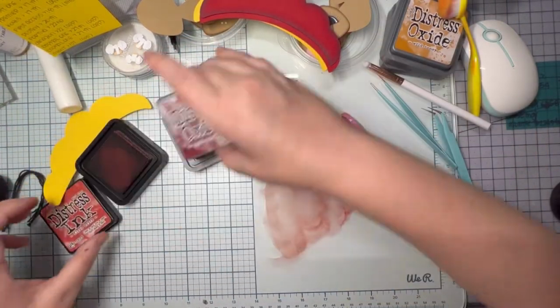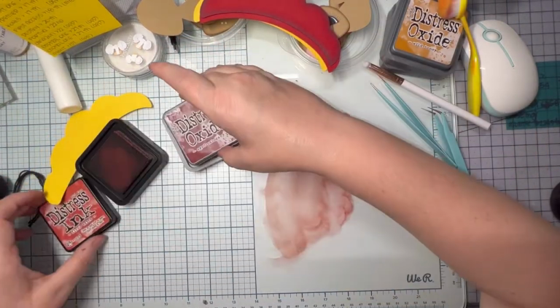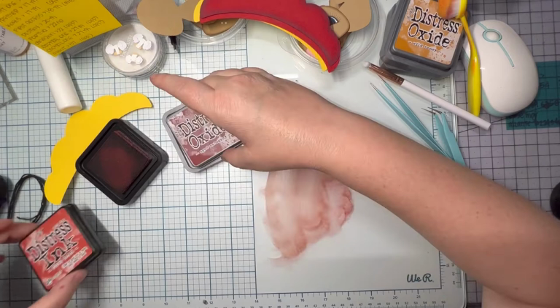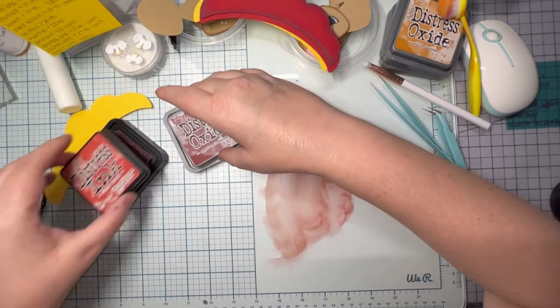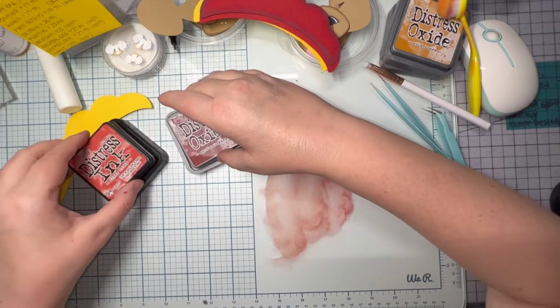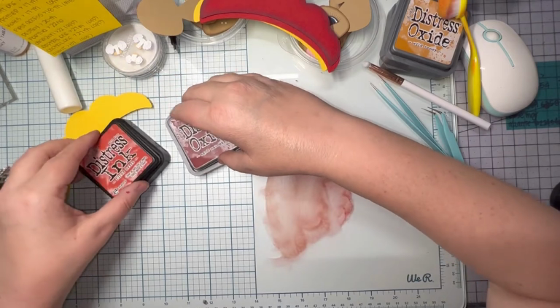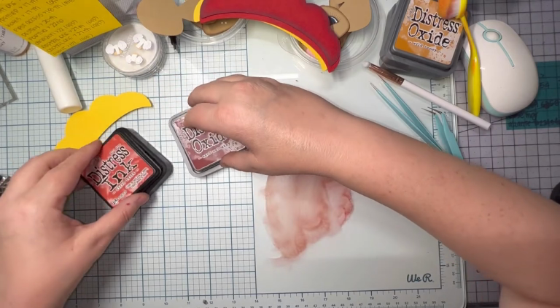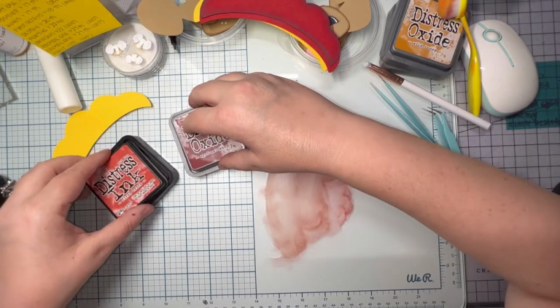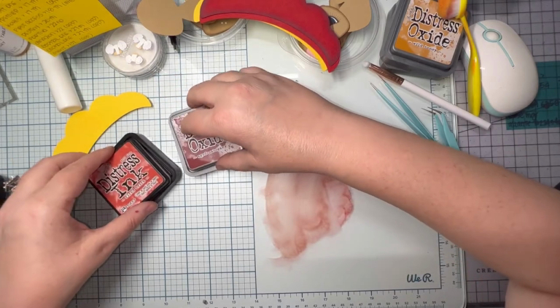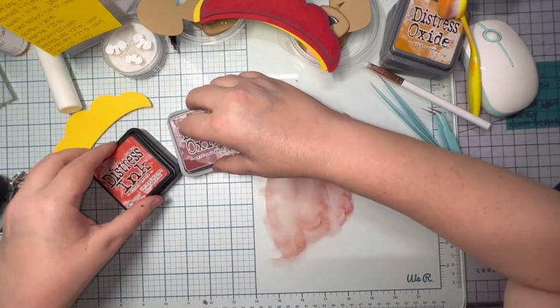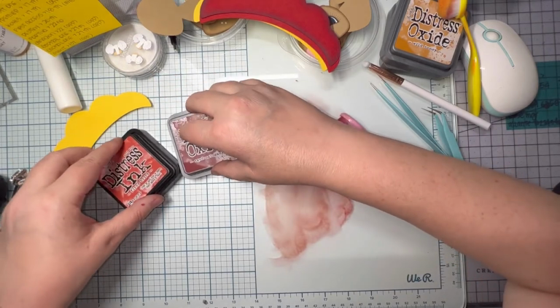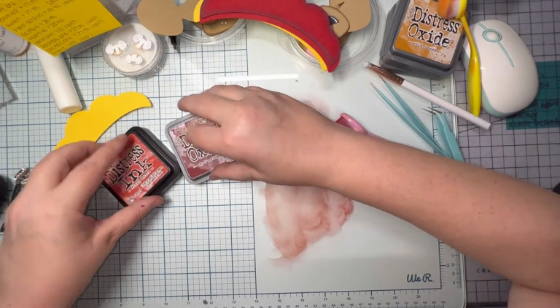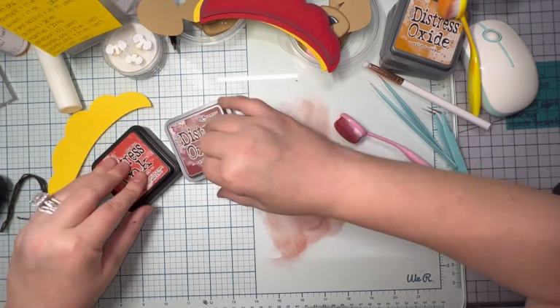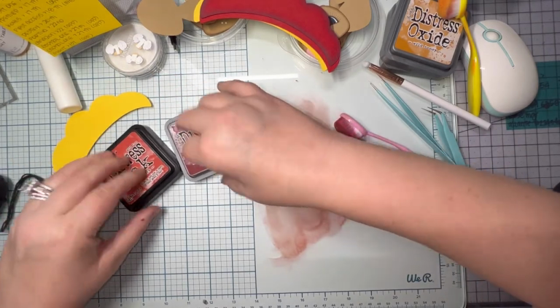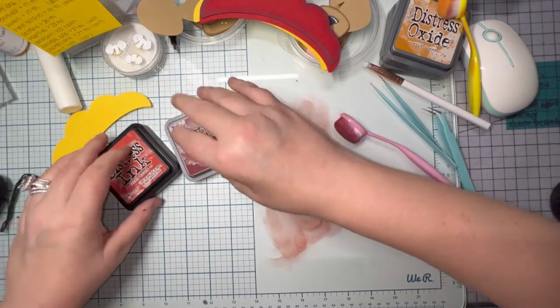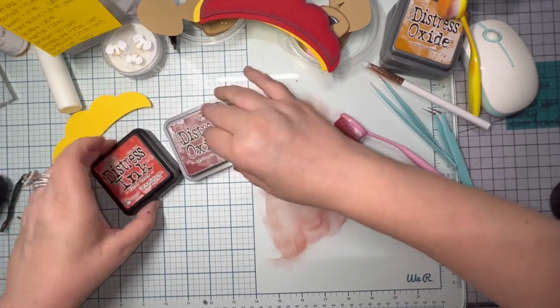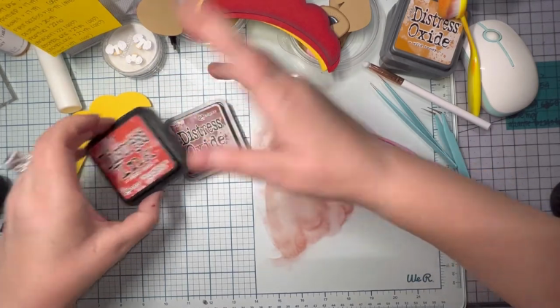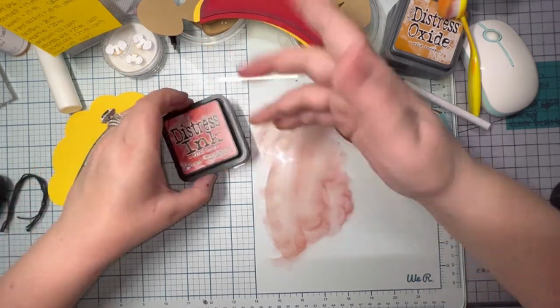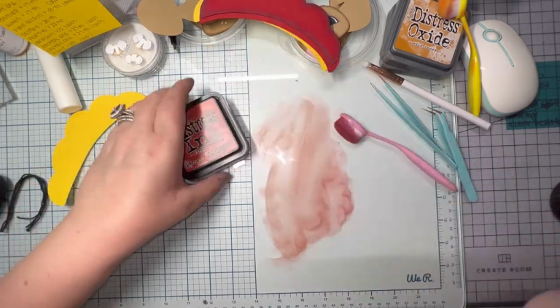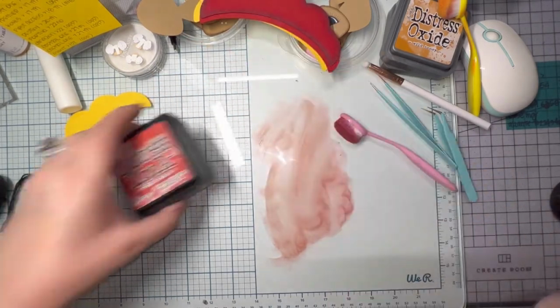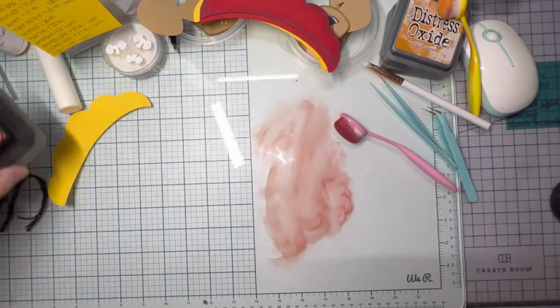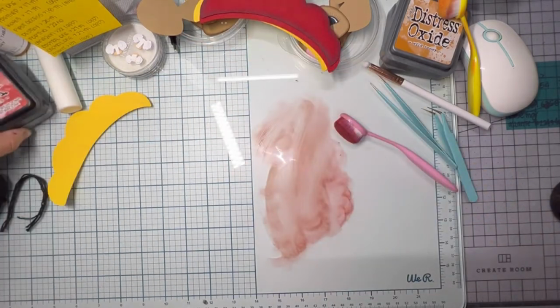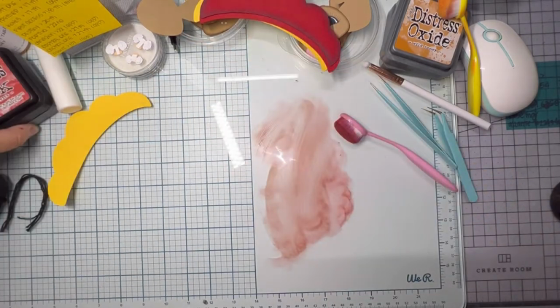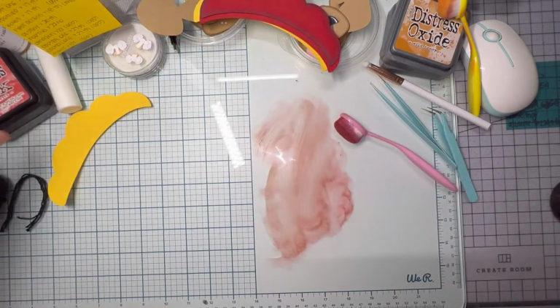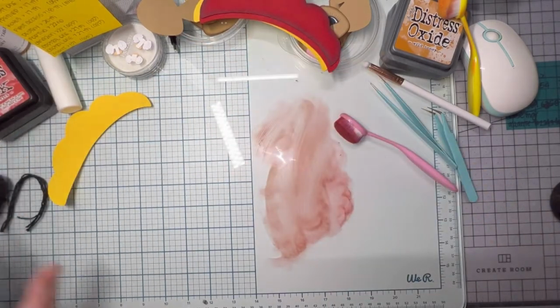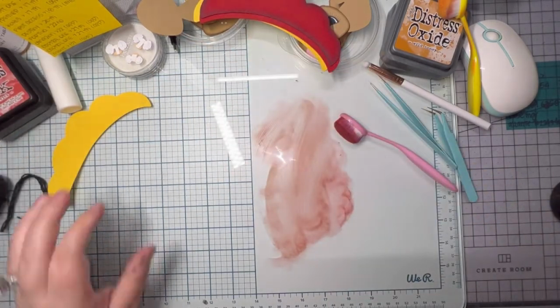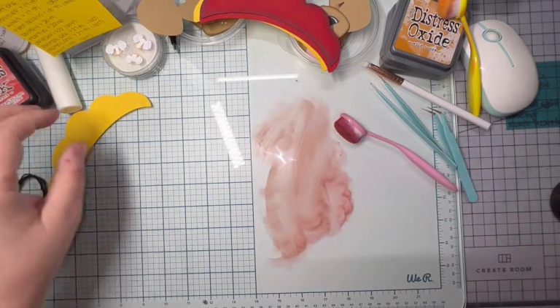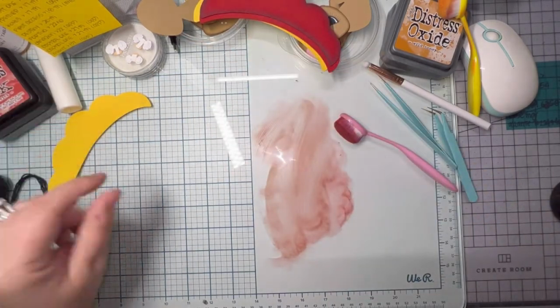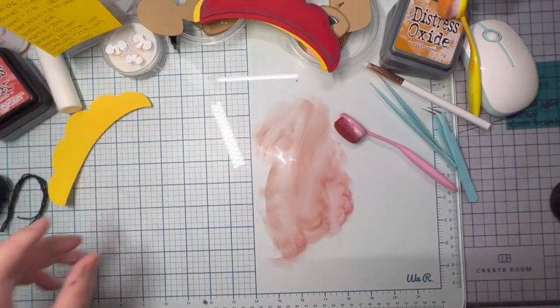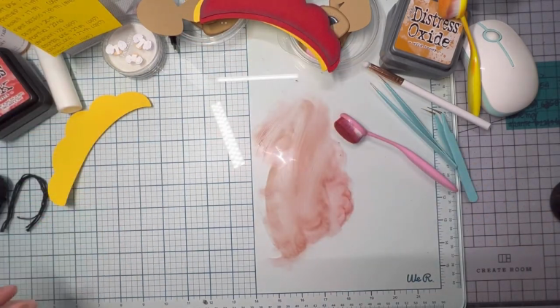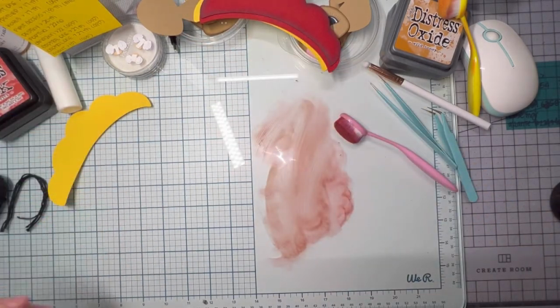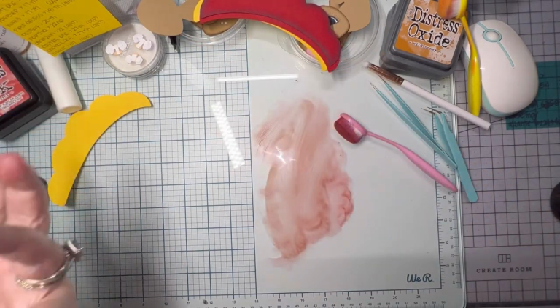There, I finished that piece. I'm happy with it. I'm going to close these up and clean up my glass mat.